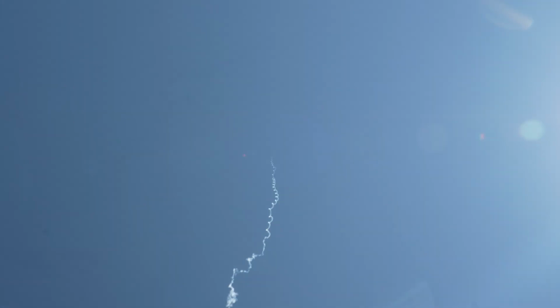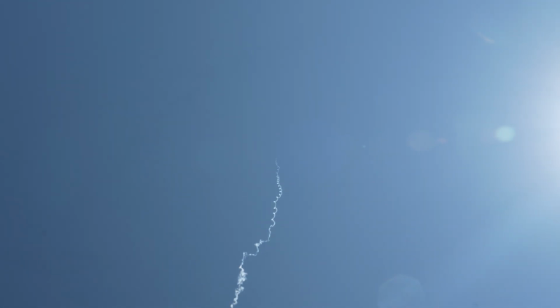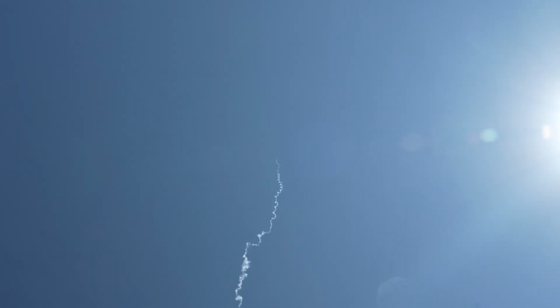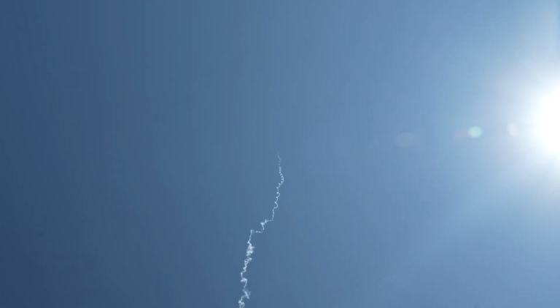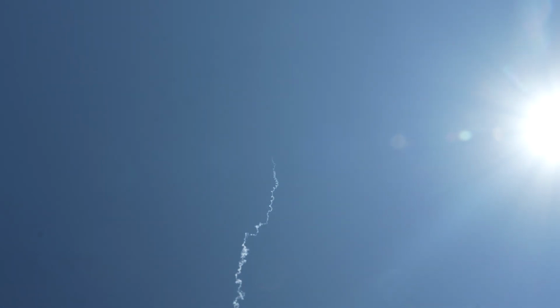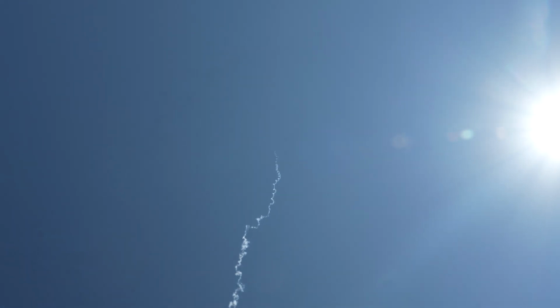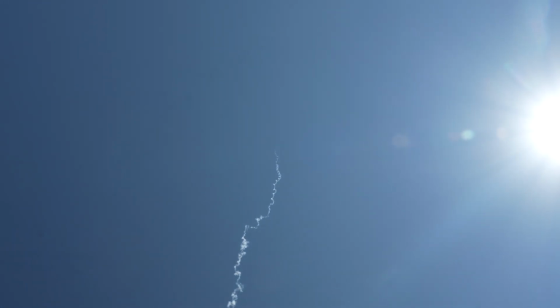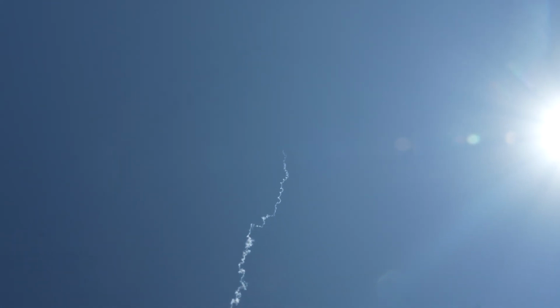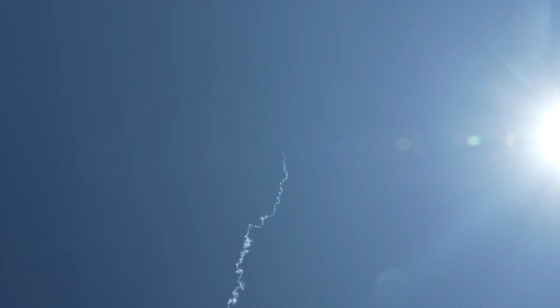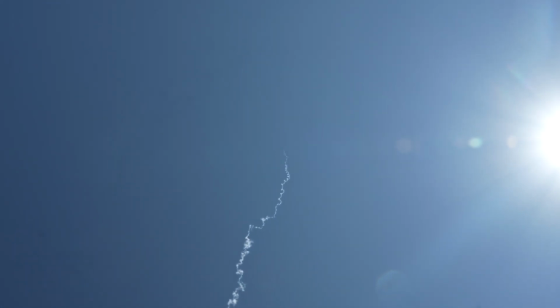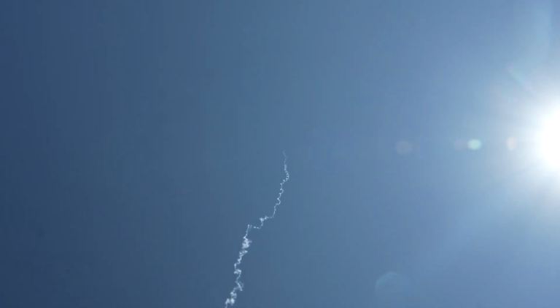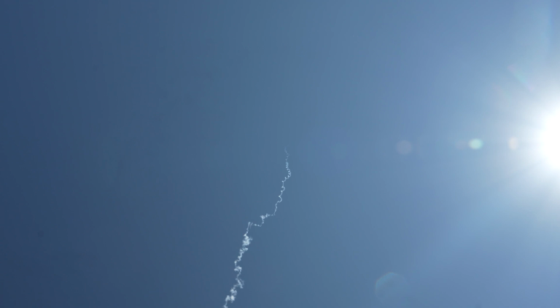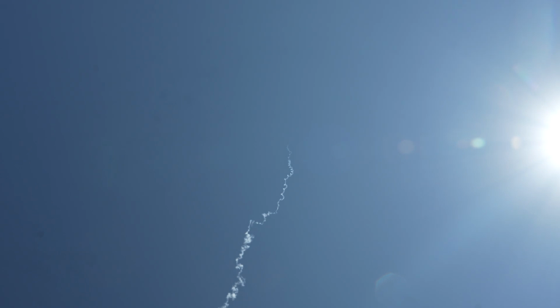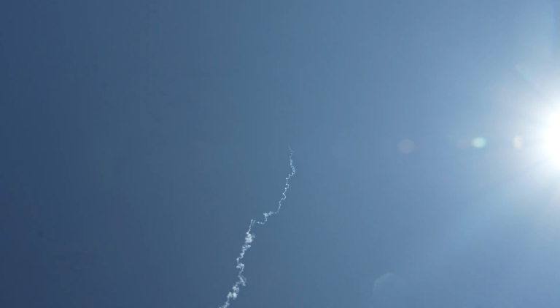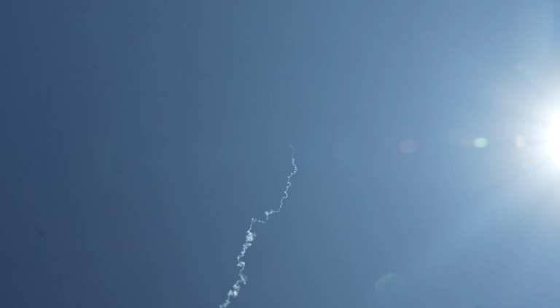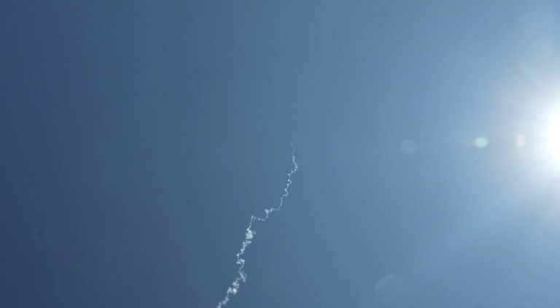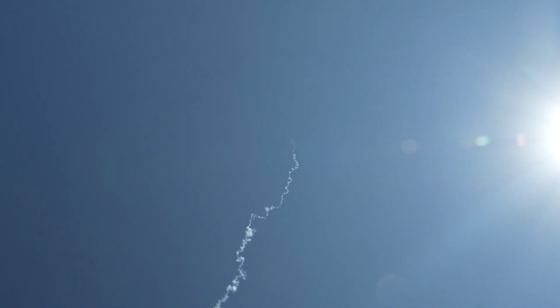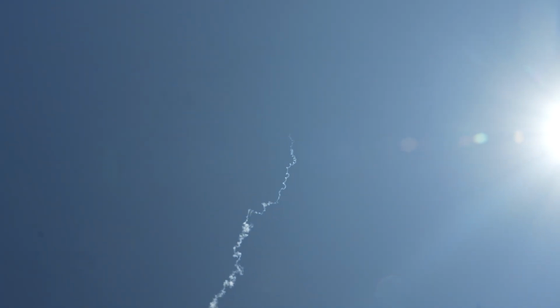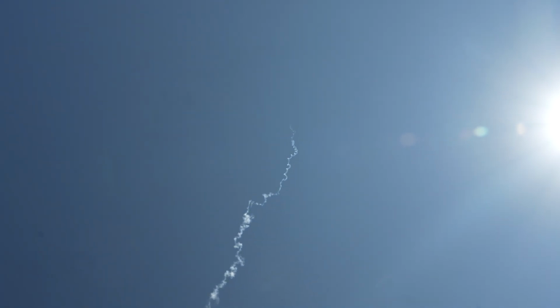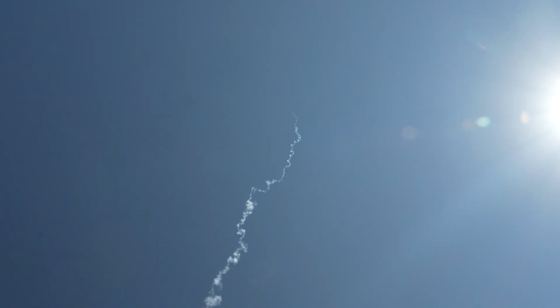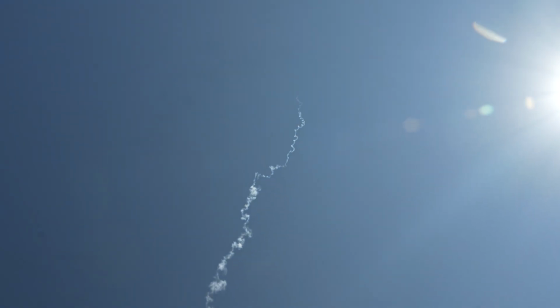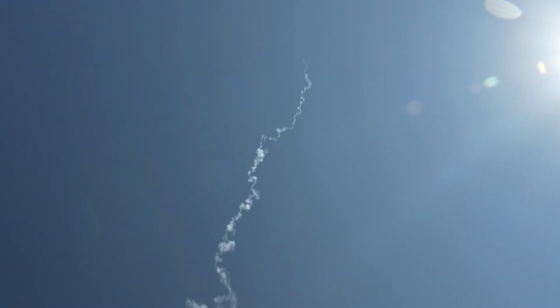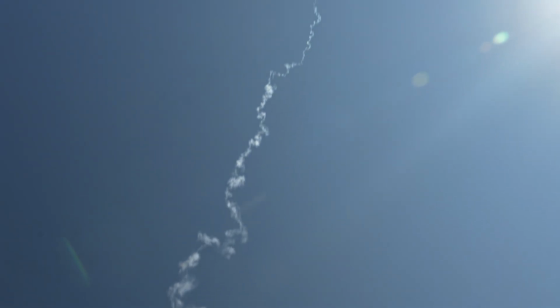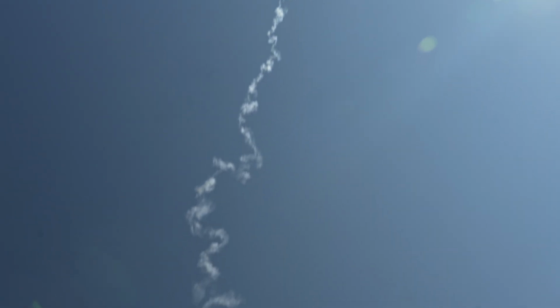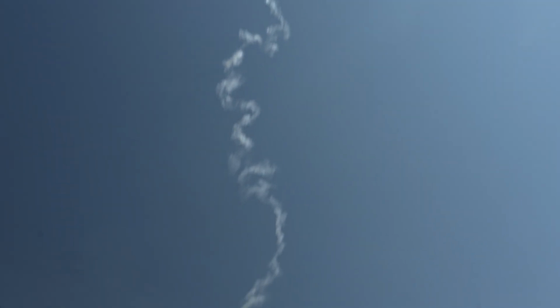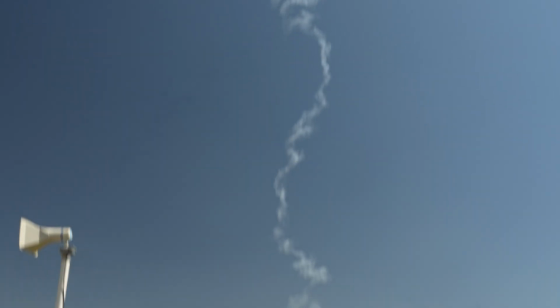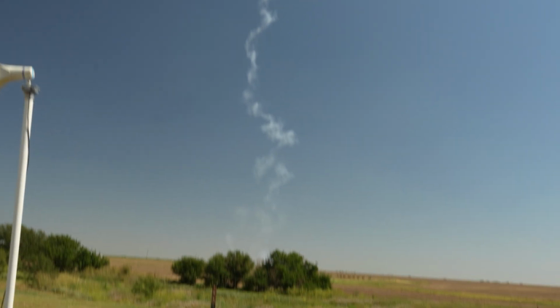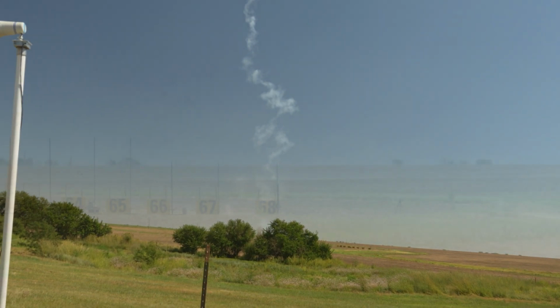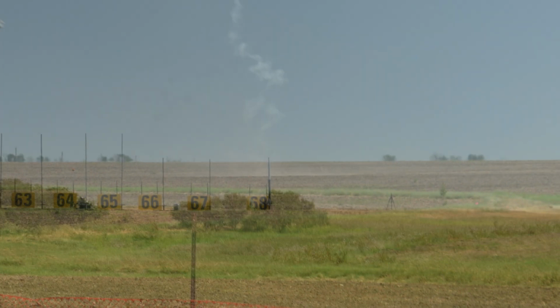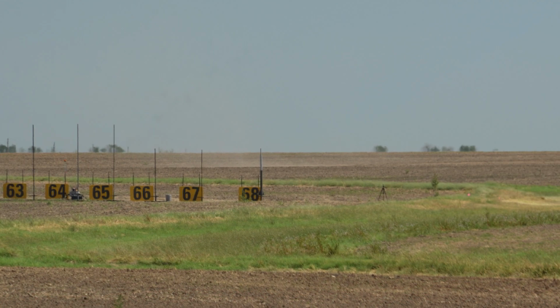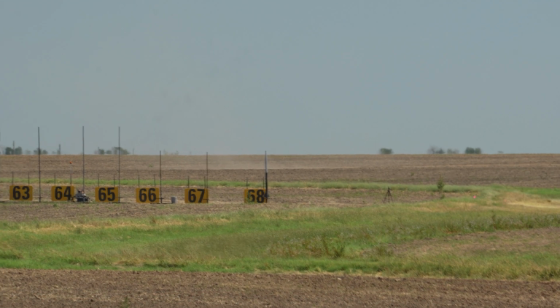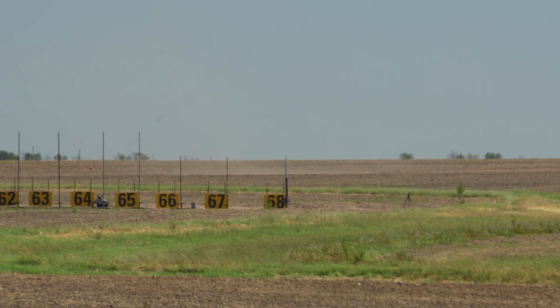Got a little squirrelly at the top there, but it's going to be a pretty good flight, I would say. On the K250. Good. Do you have a motor burn? Thank you.